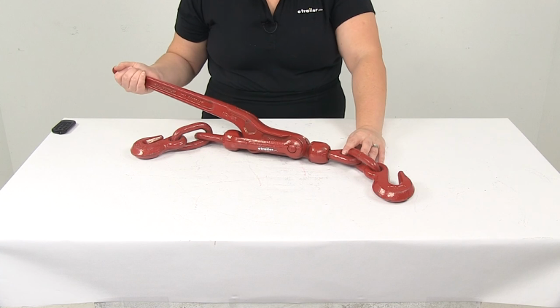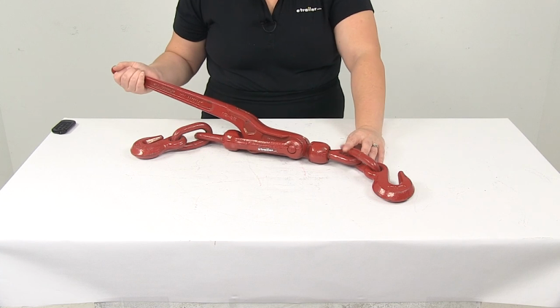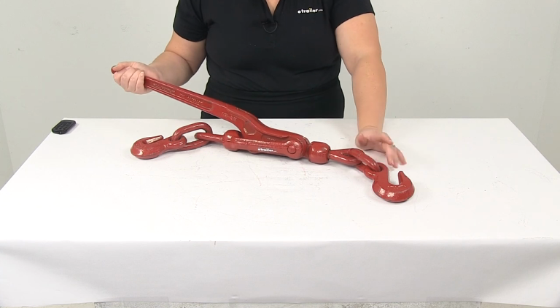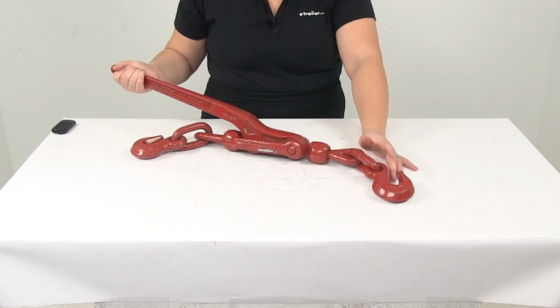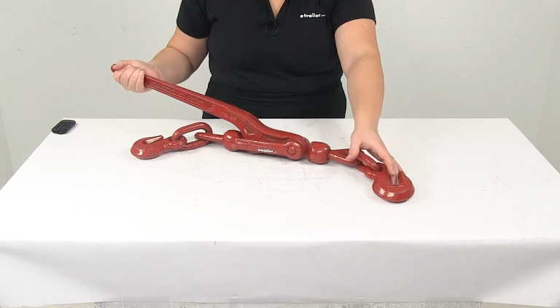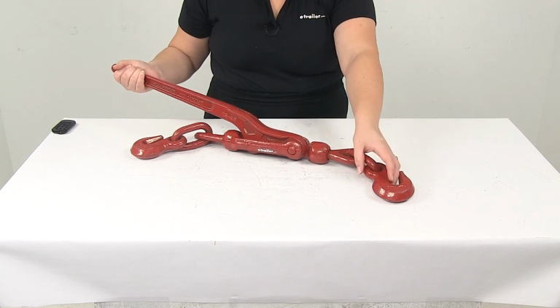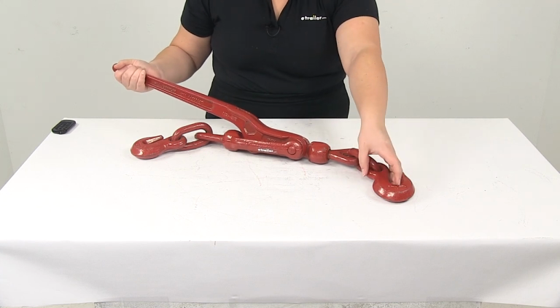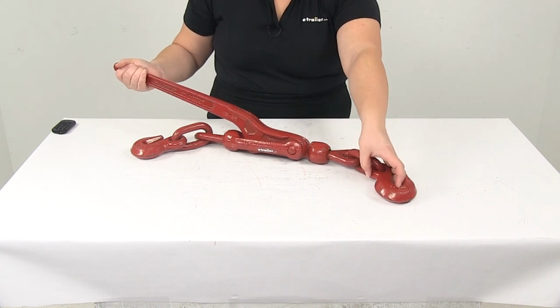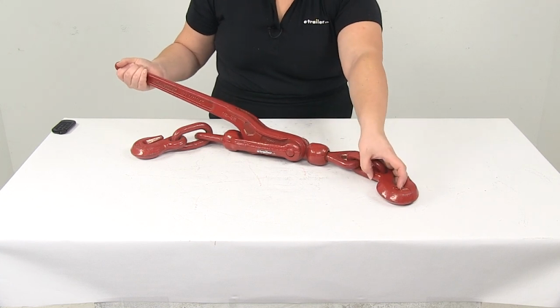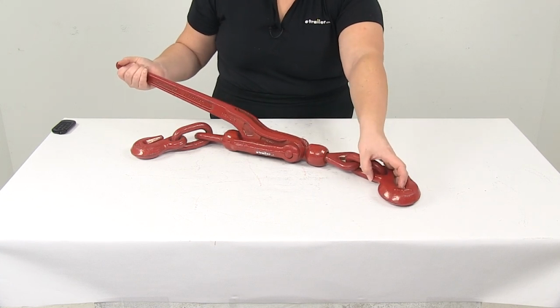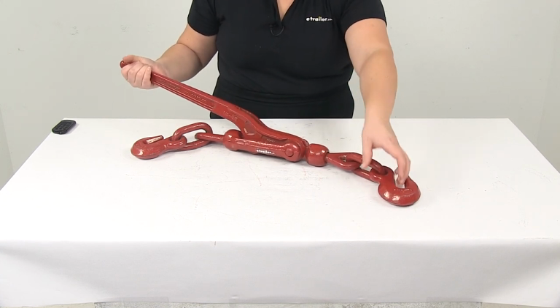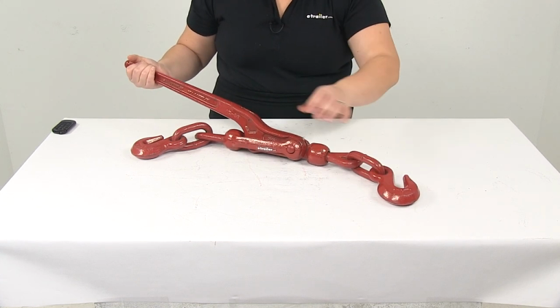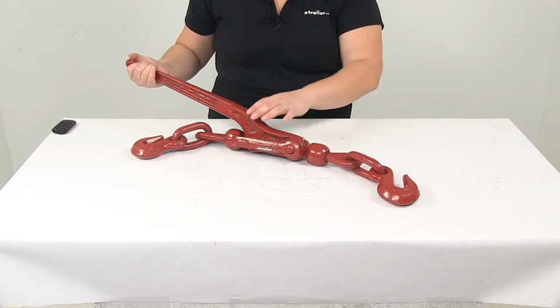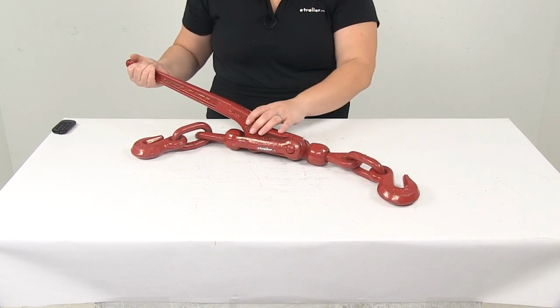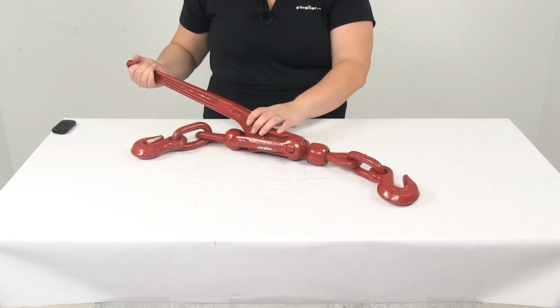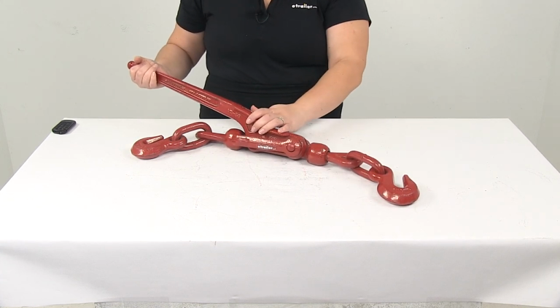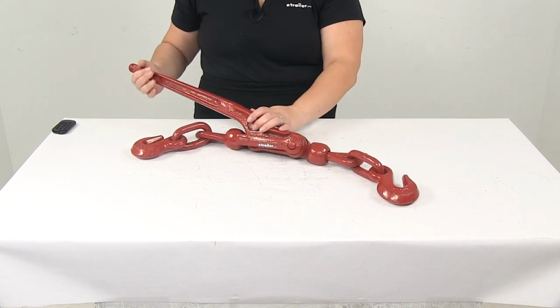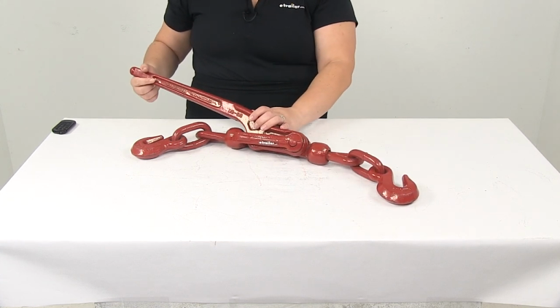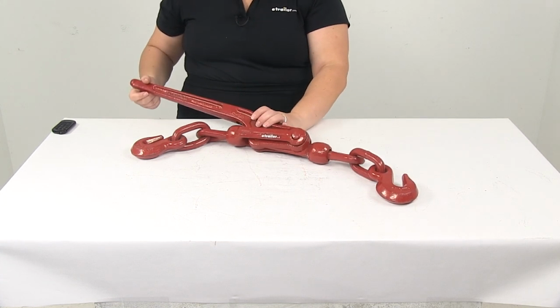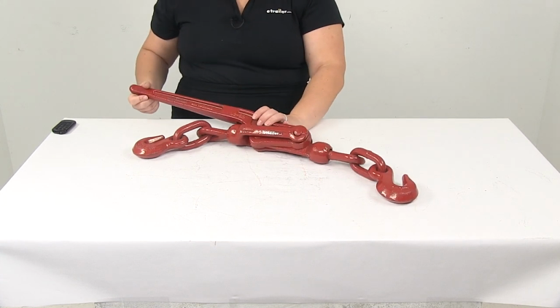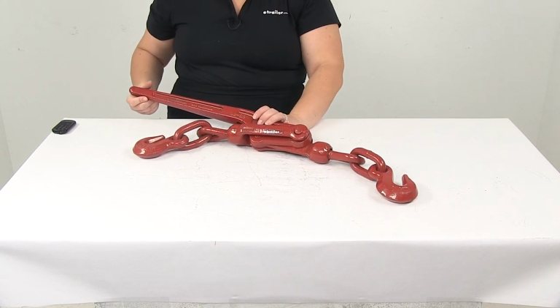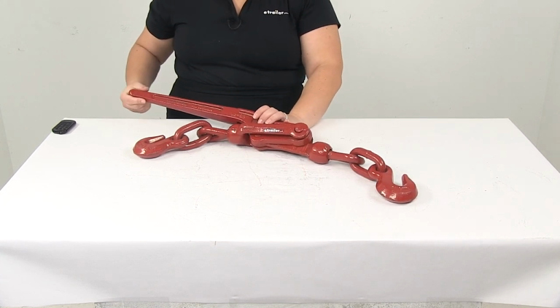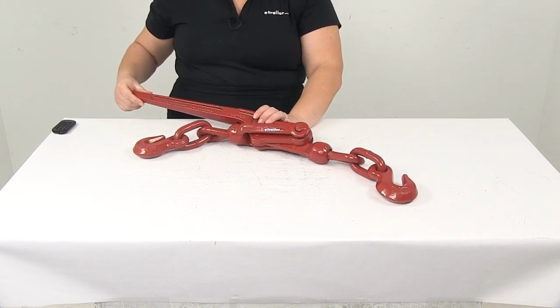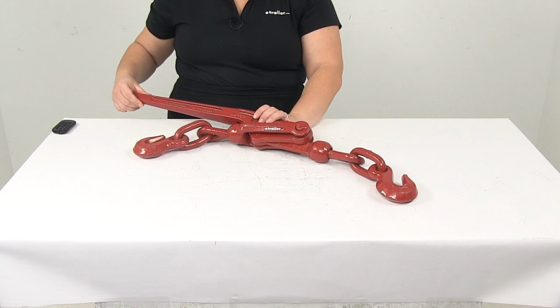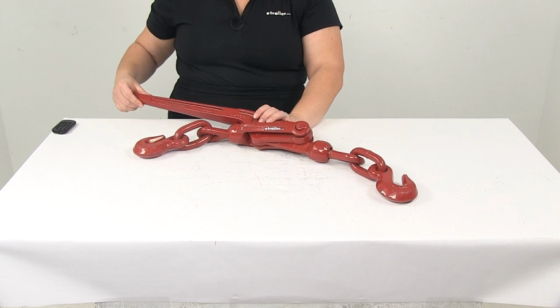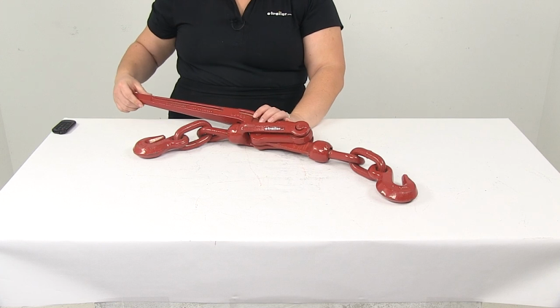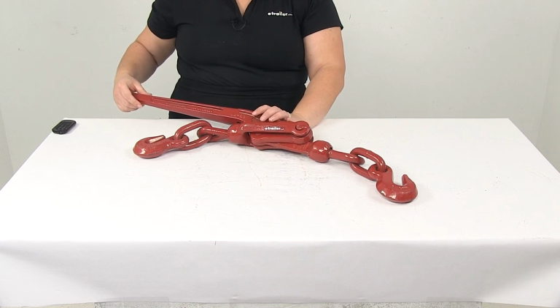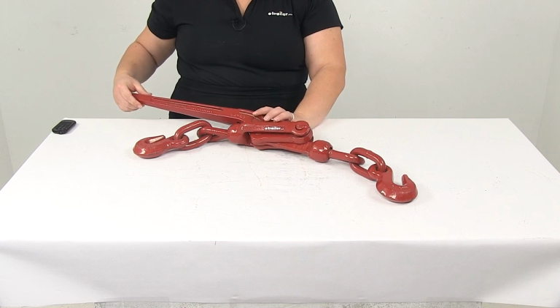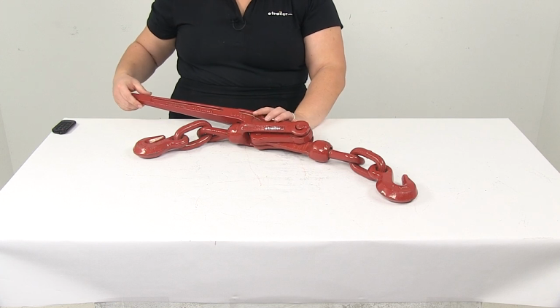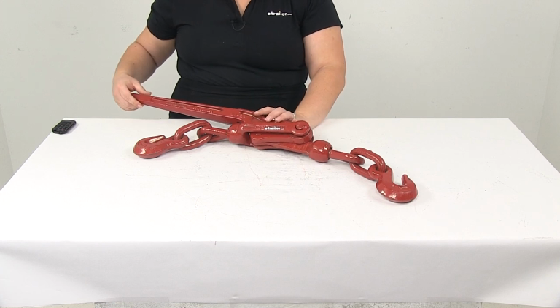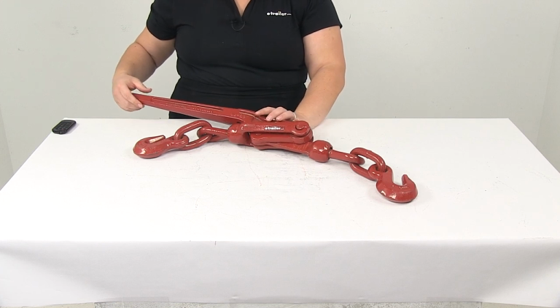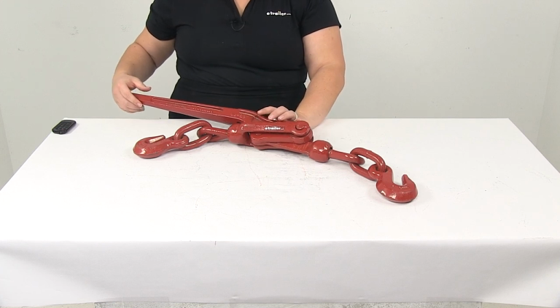So that's going to do it for our look at the tighten chain lever type load binder for half inch to five eighths inch thick chain.